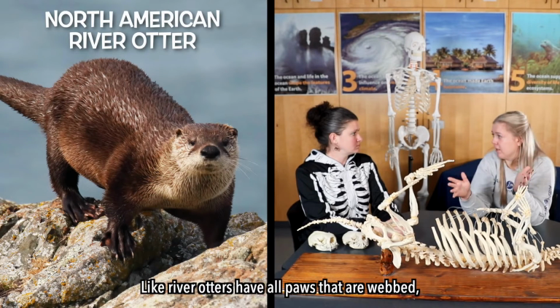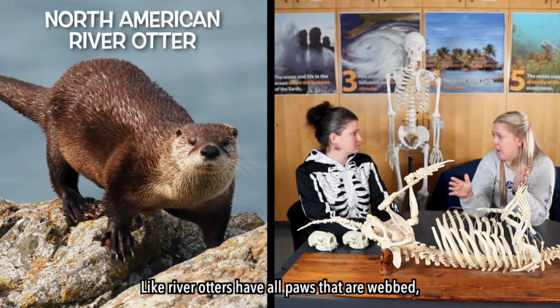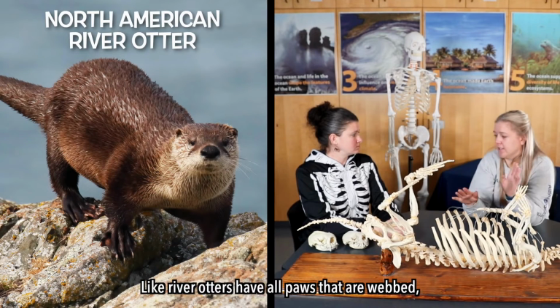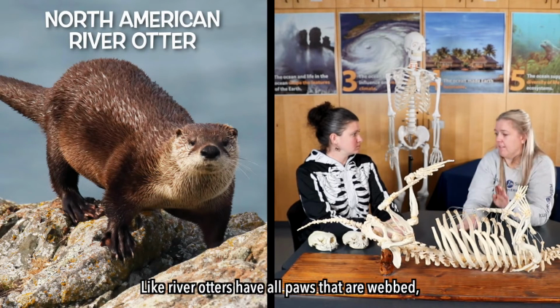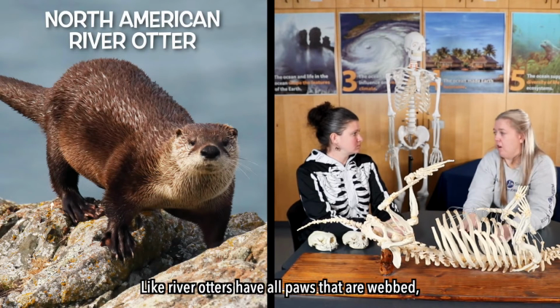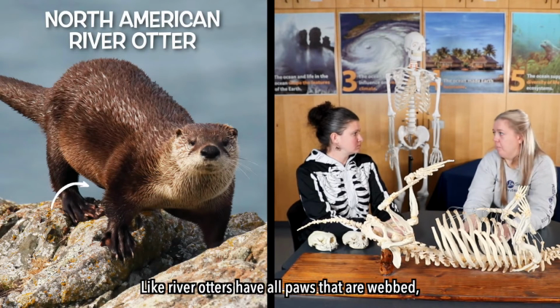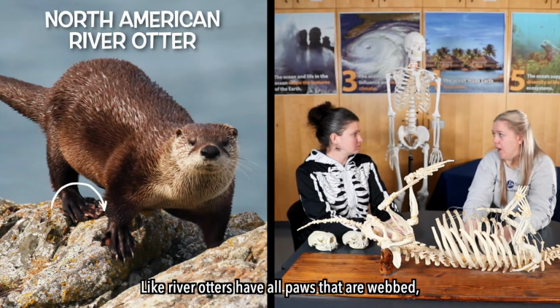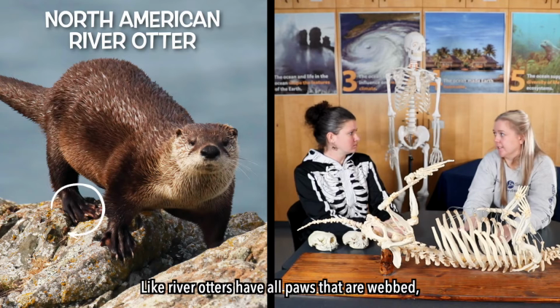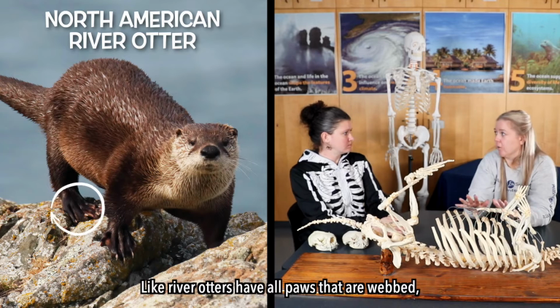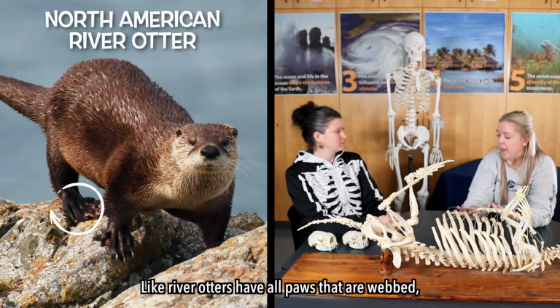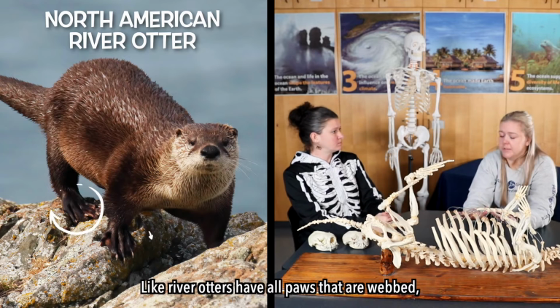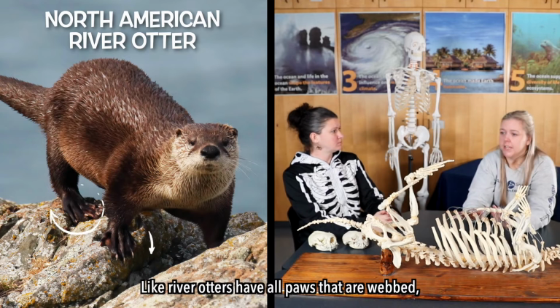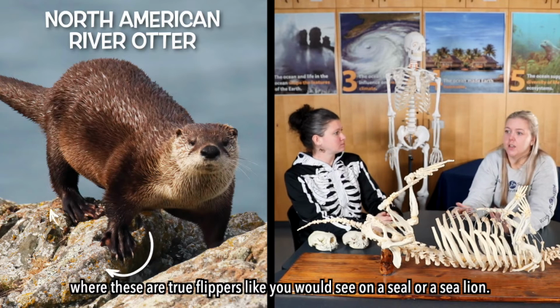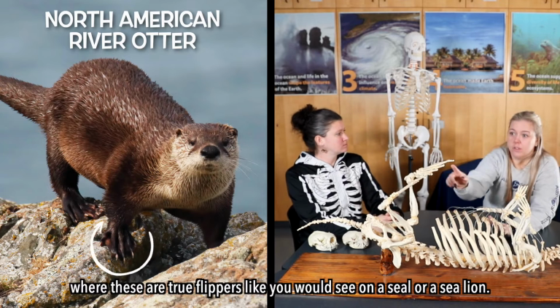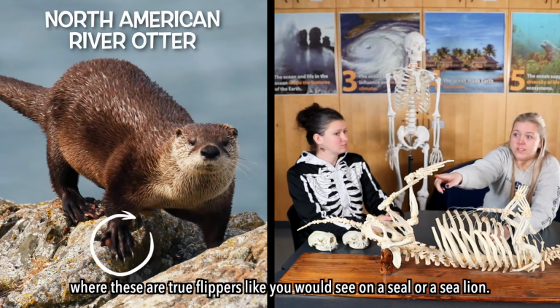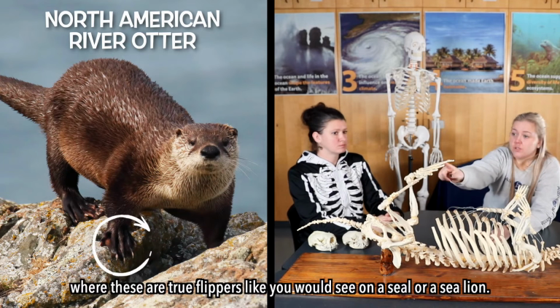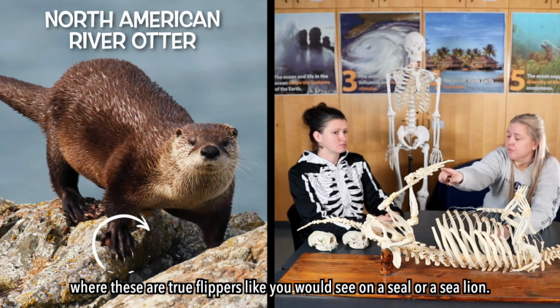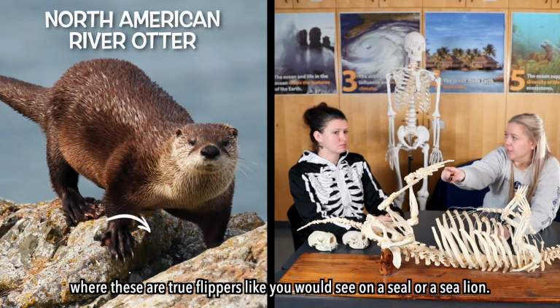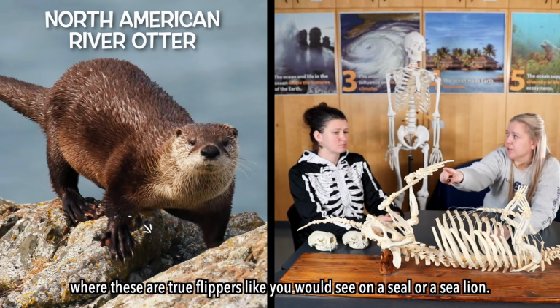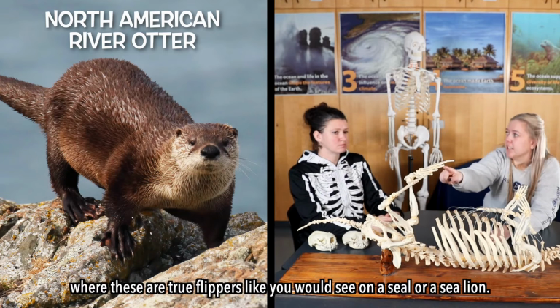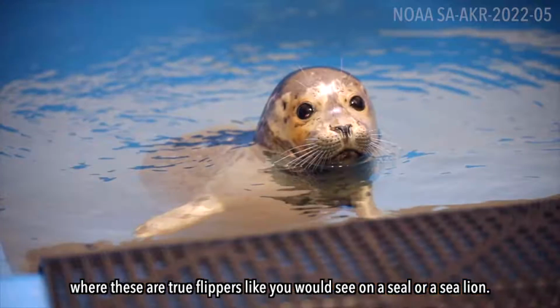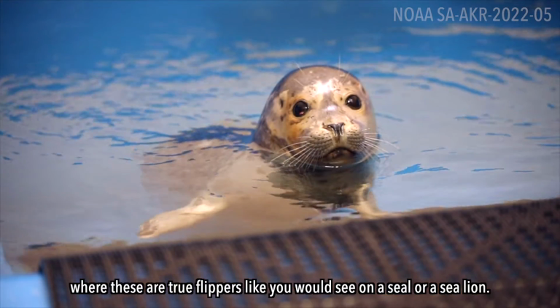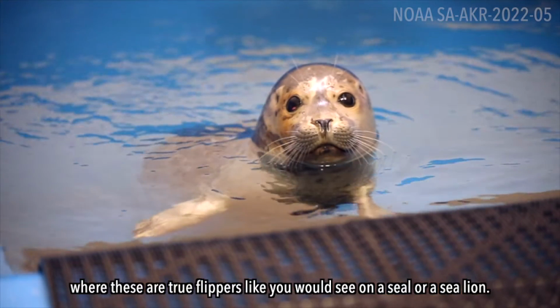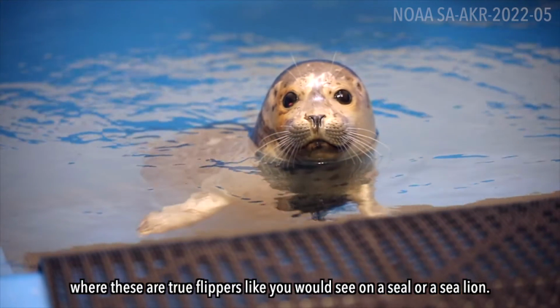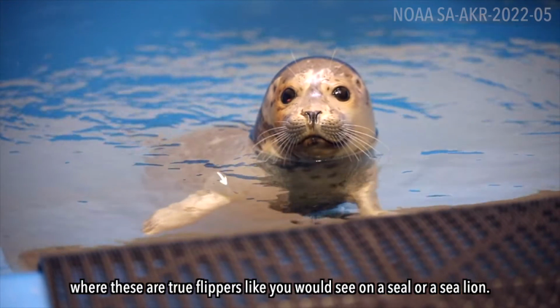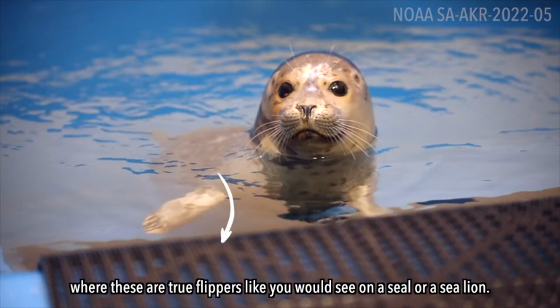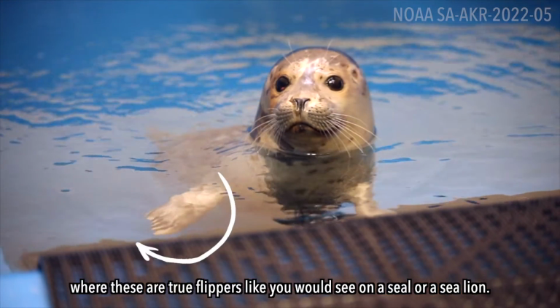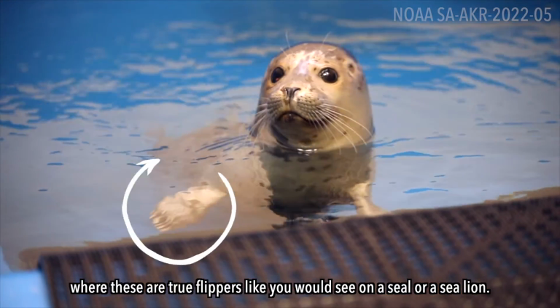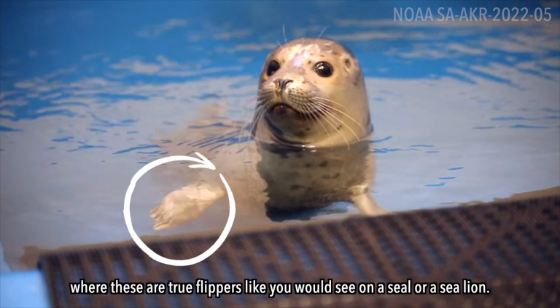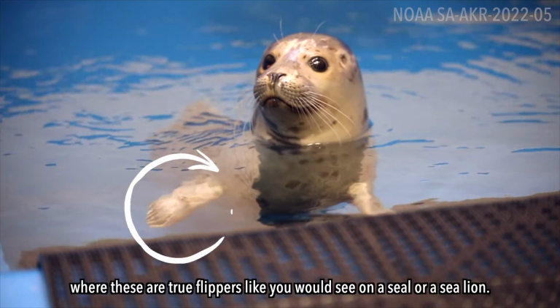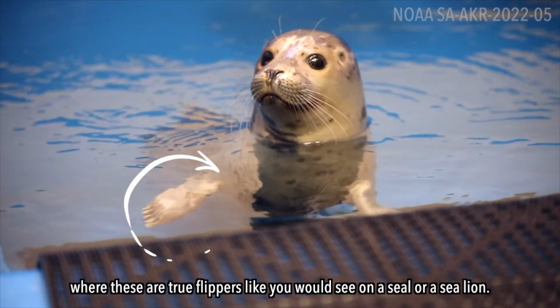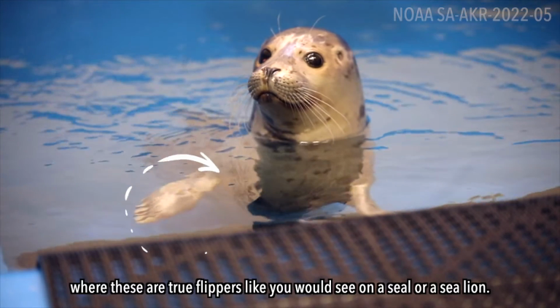Like river otters have all paws that are webbed, whereas sea otters have true flippers like you would see on a seal or a sea lion.